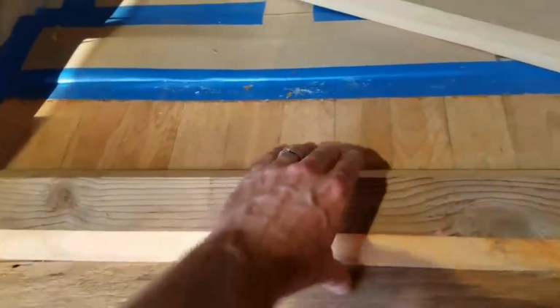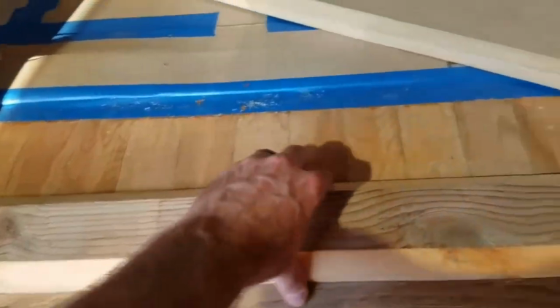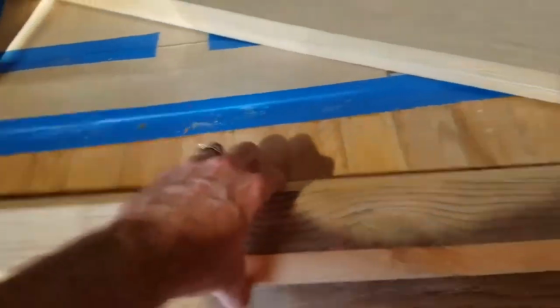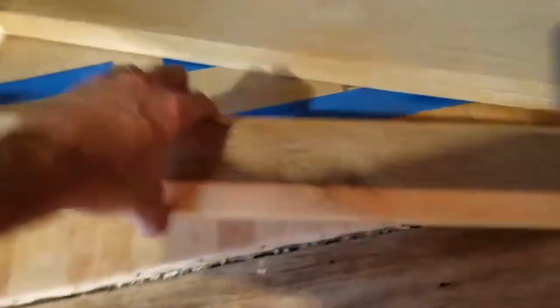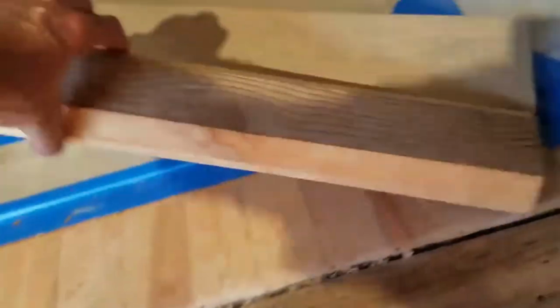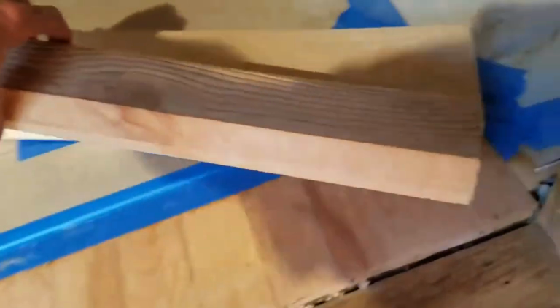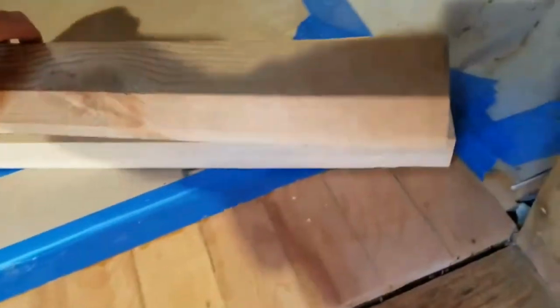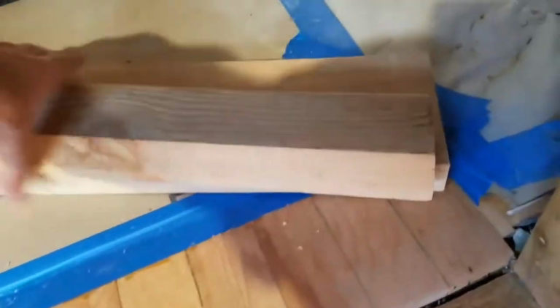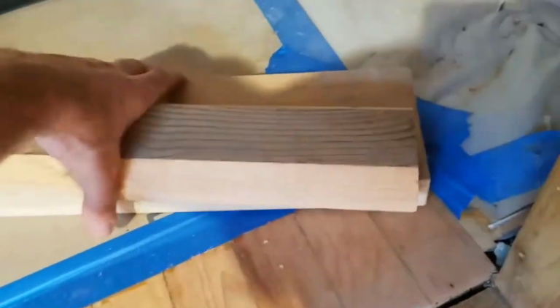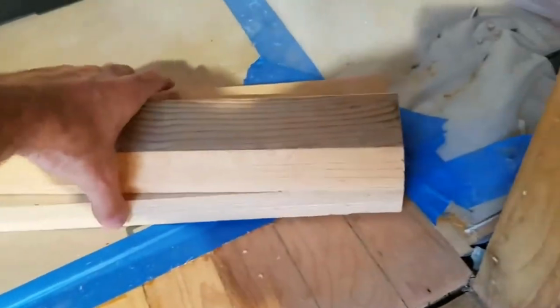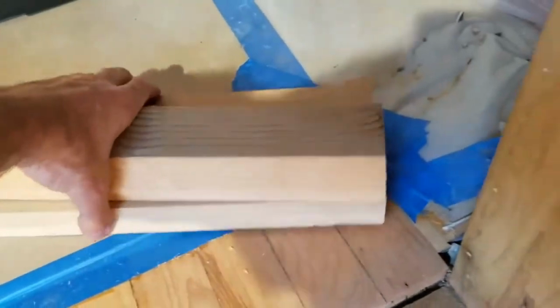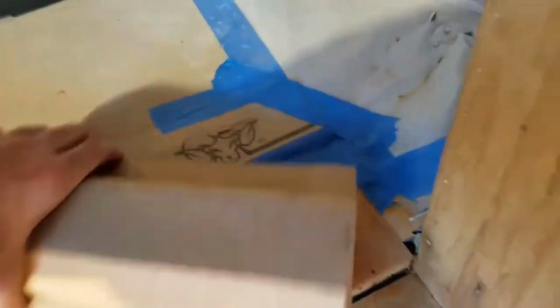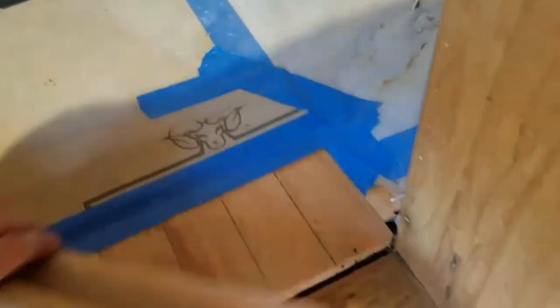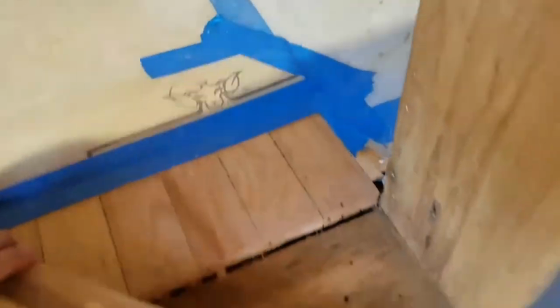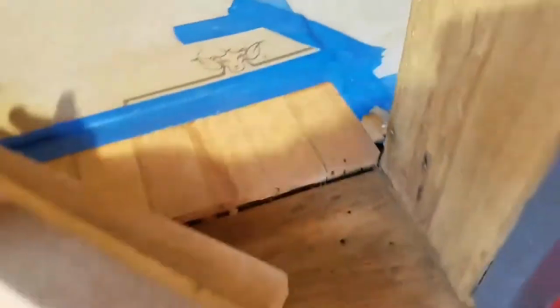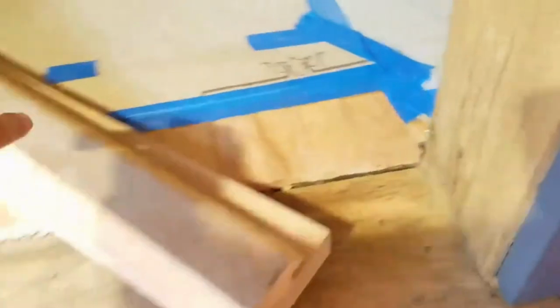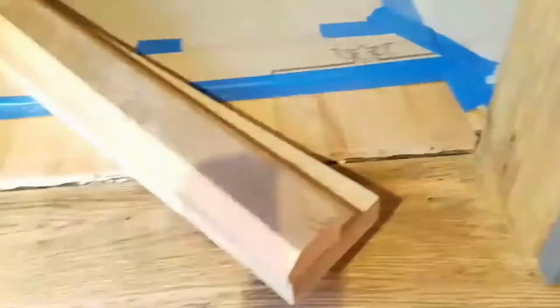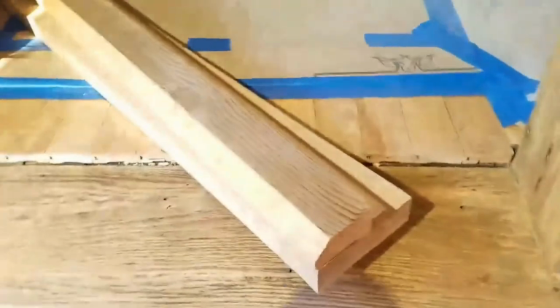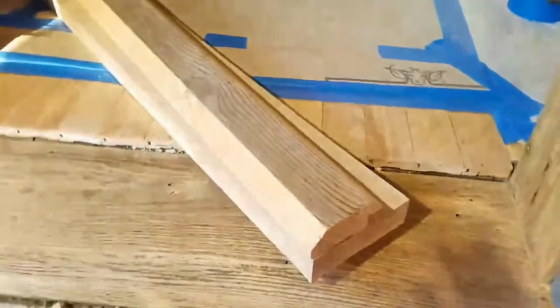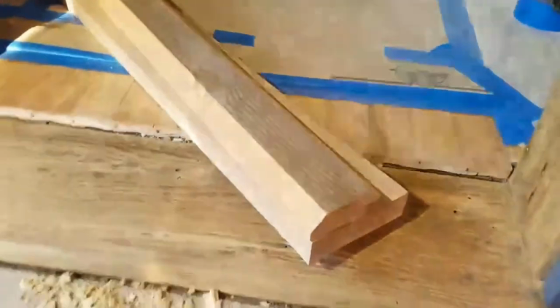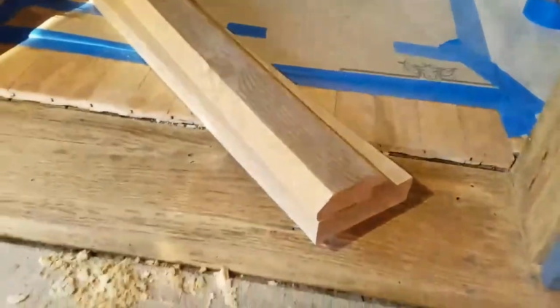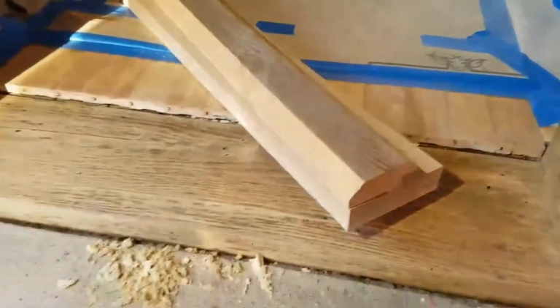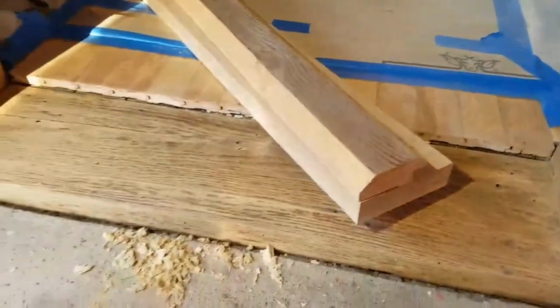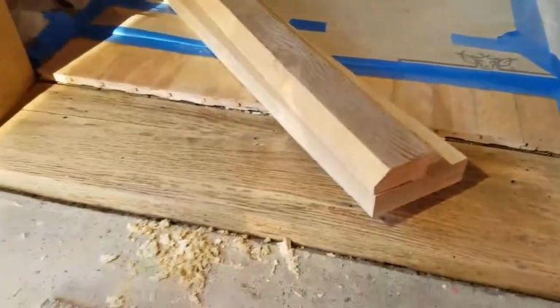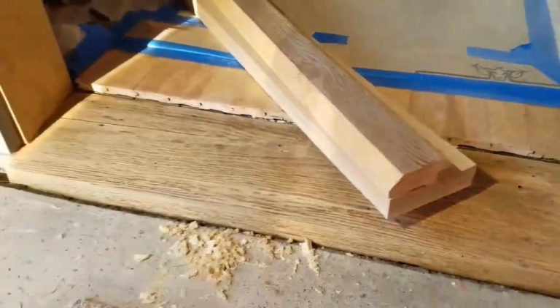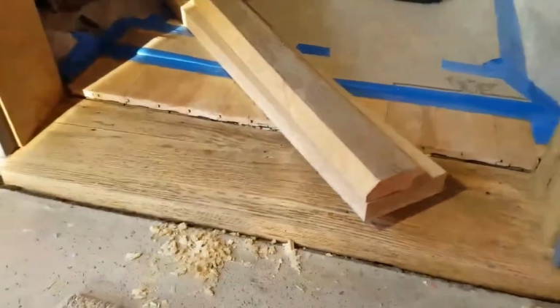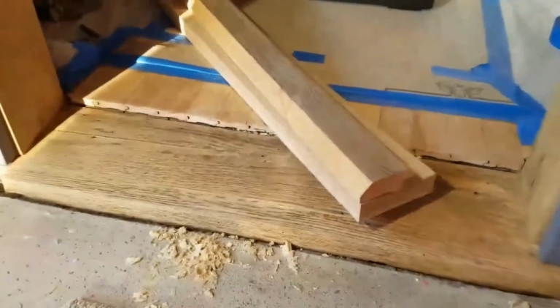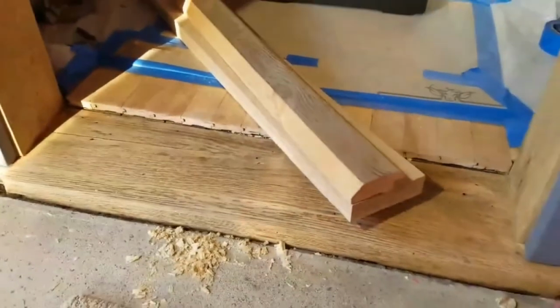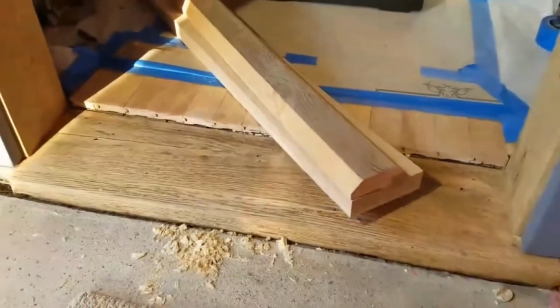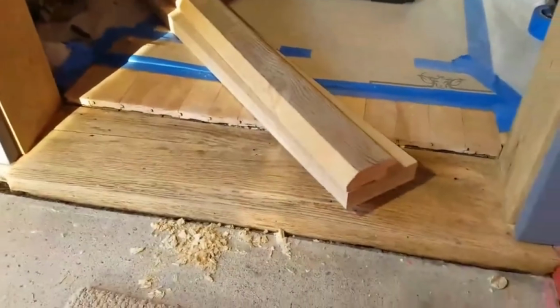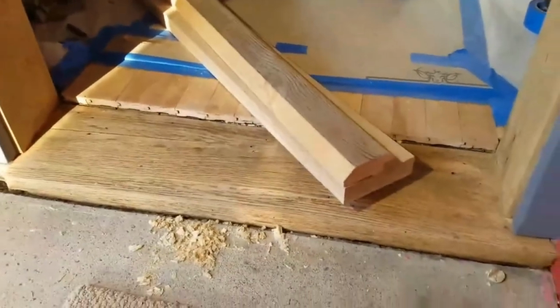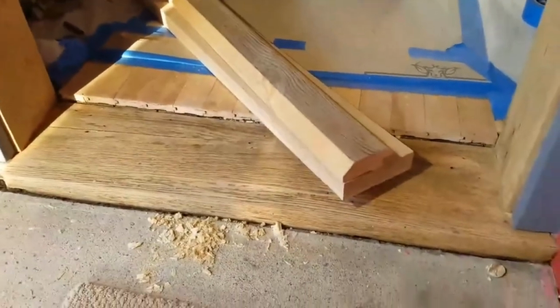Okay, so we're going to get this ready. I'm going to go to the table saw and we'll get this cut.